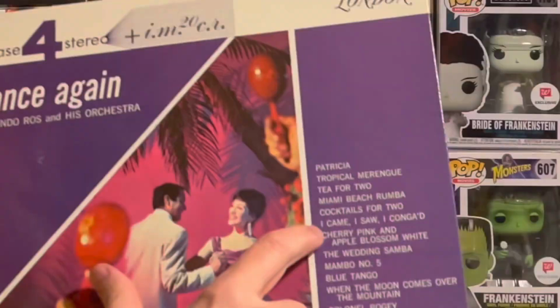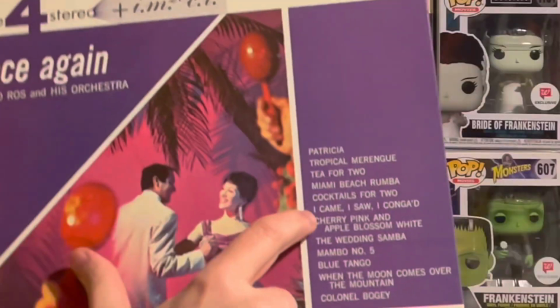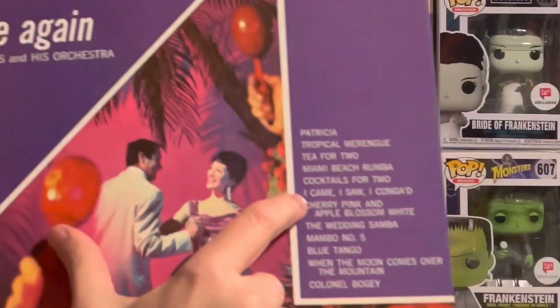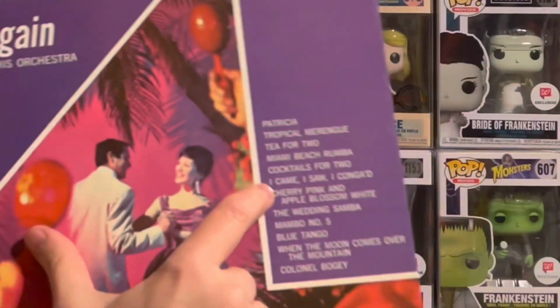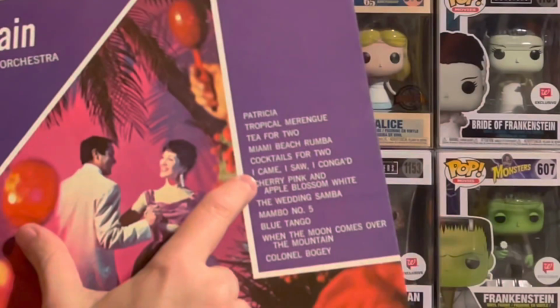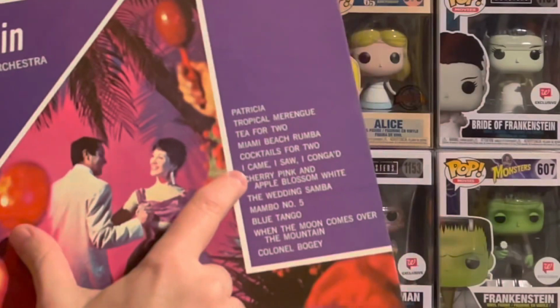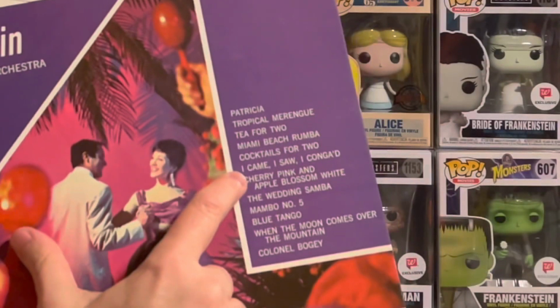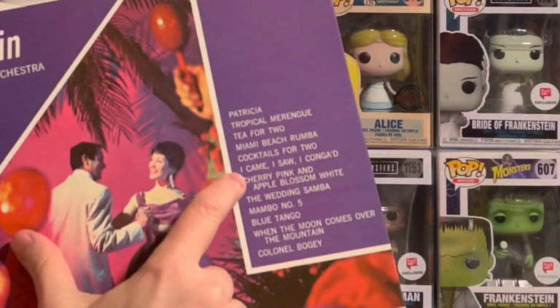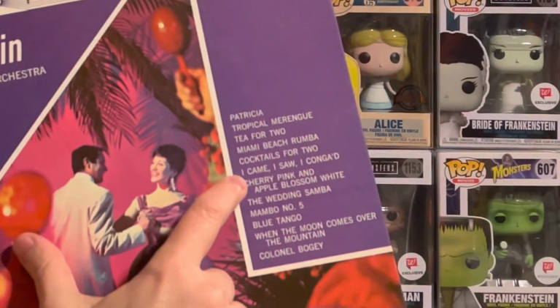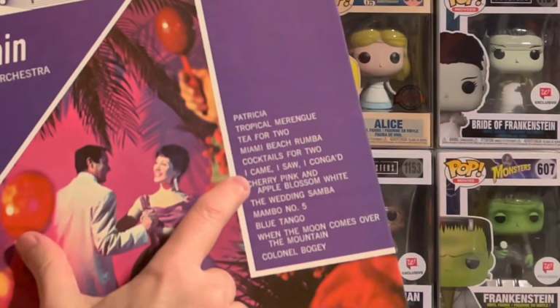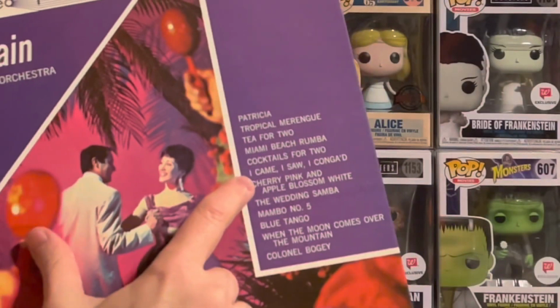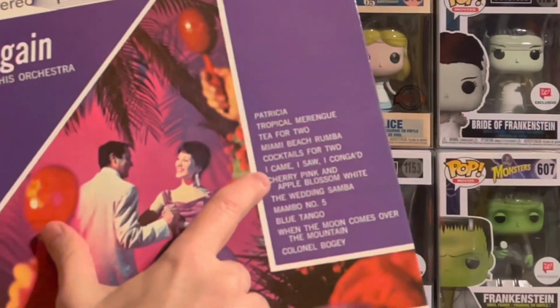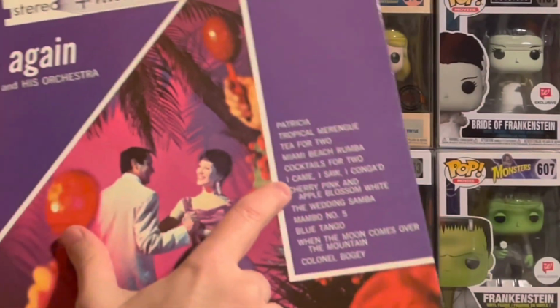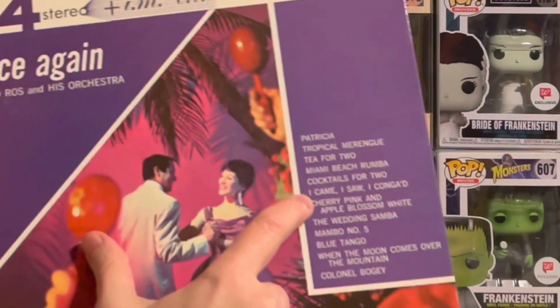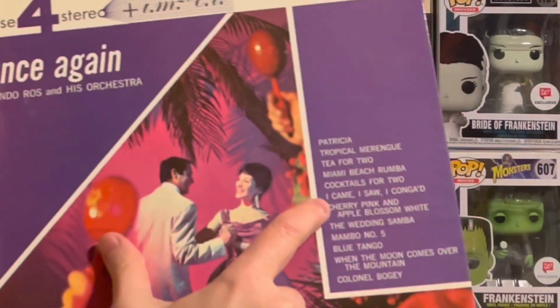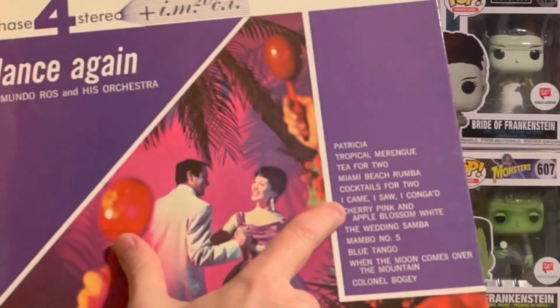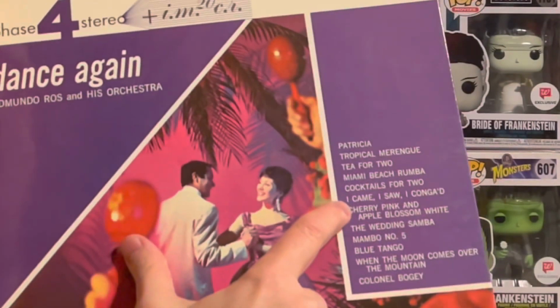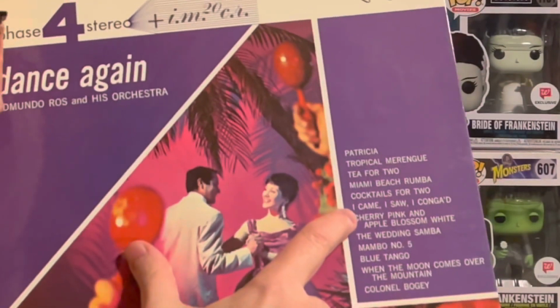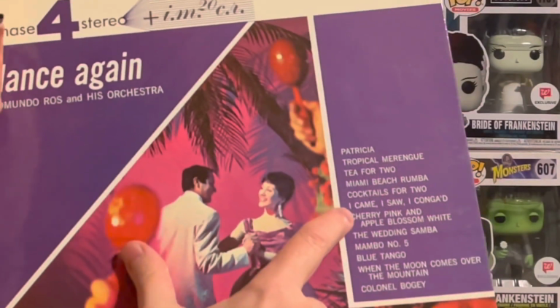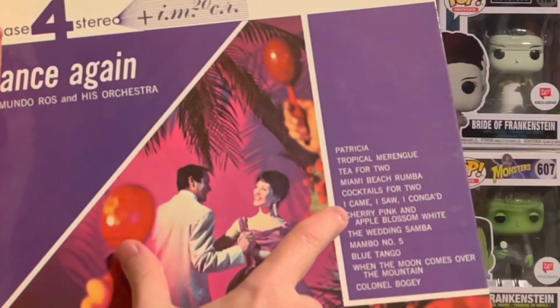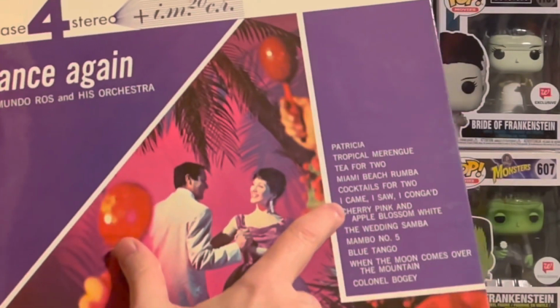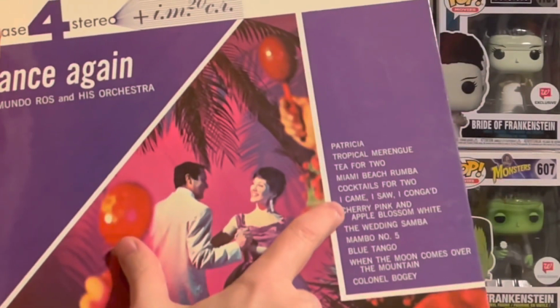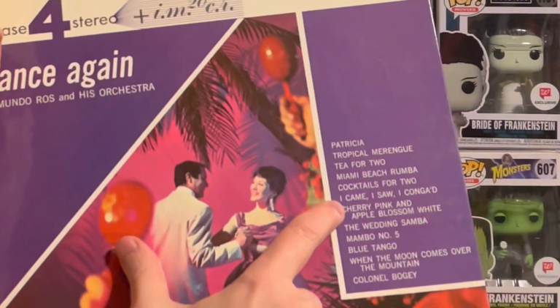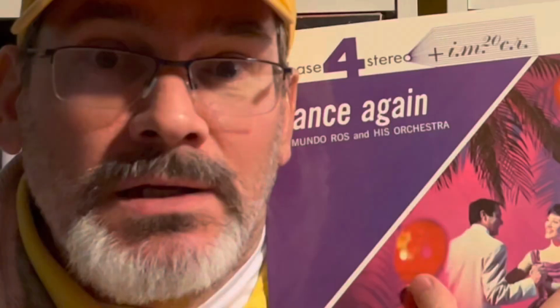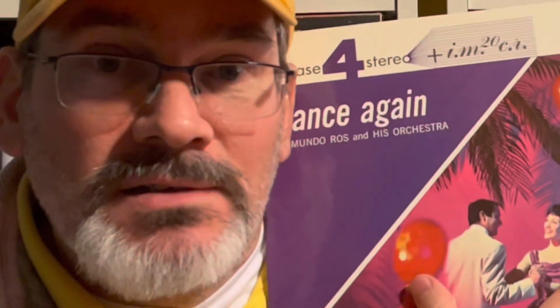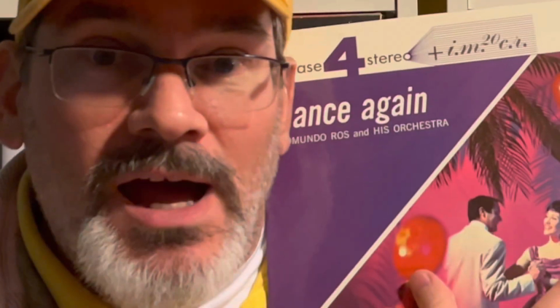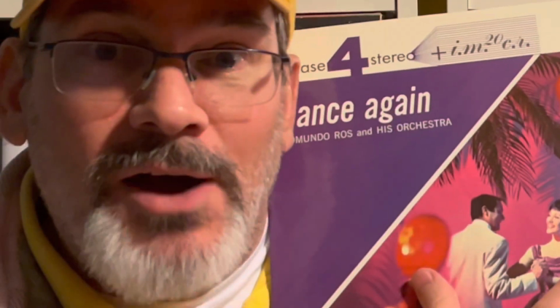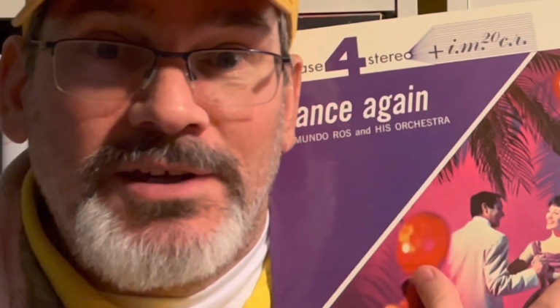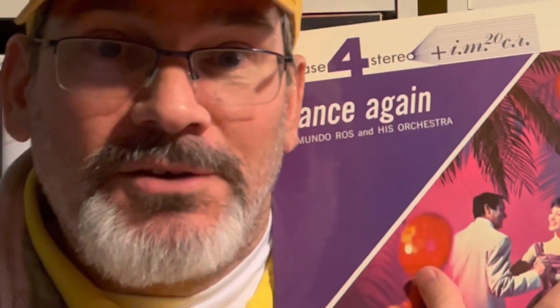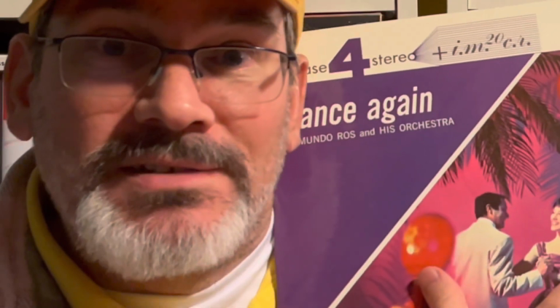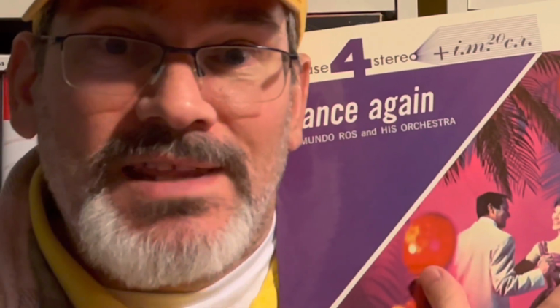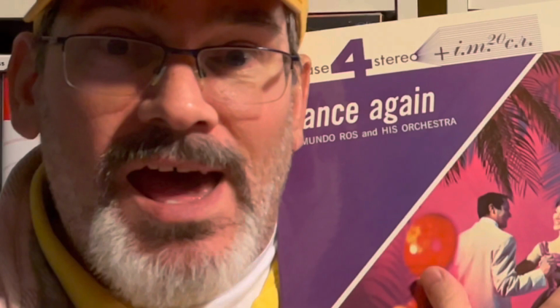I want to point out one song on this album. The name is 'I Came, I Saw, I Conga'd.' How cute is that?